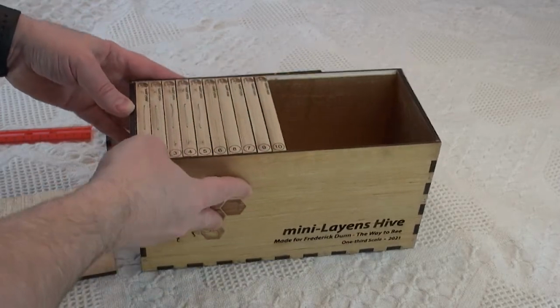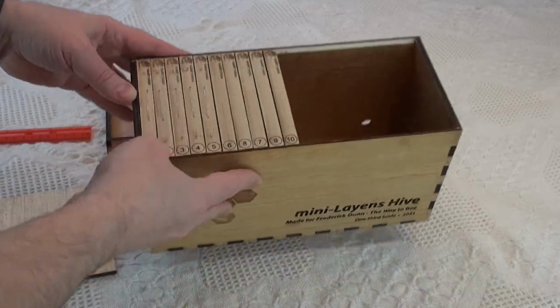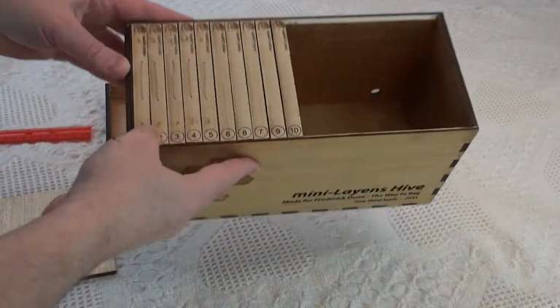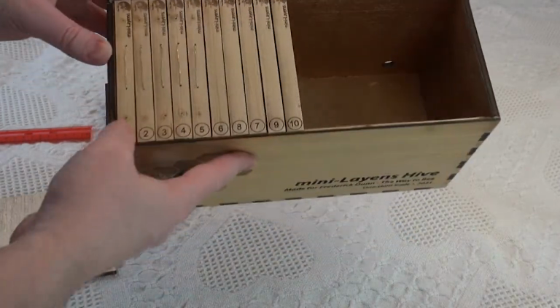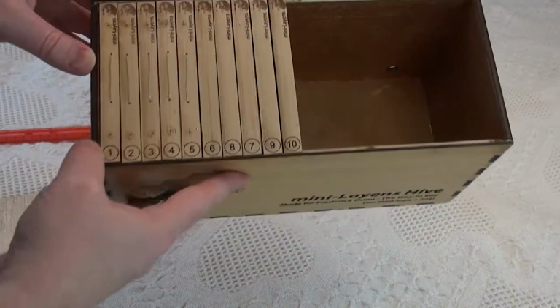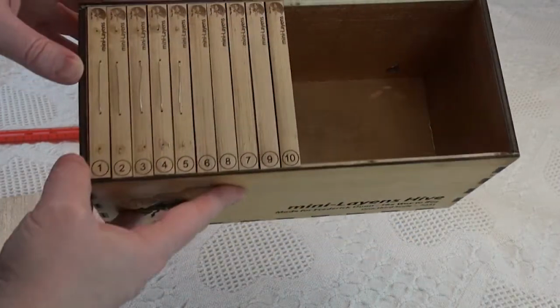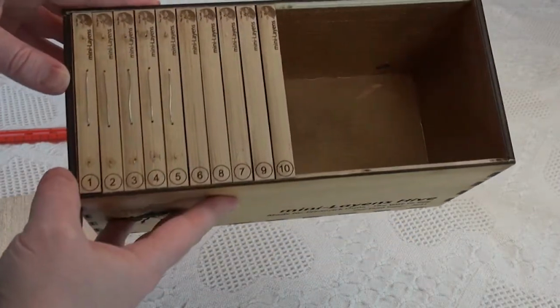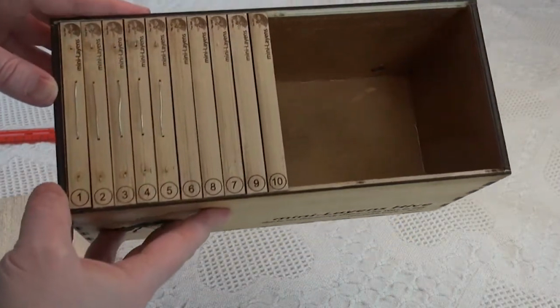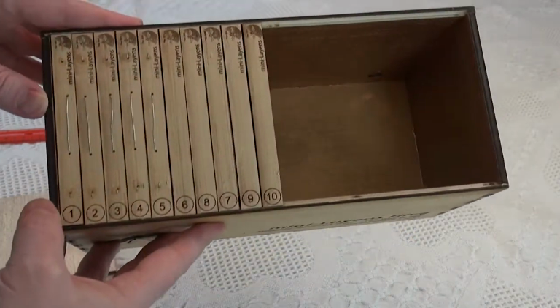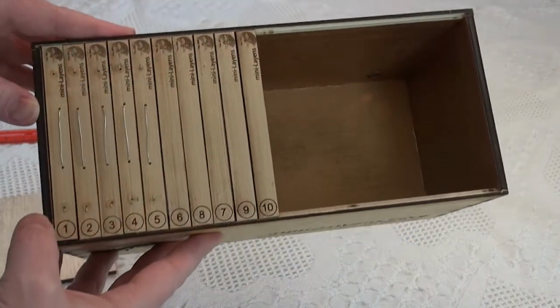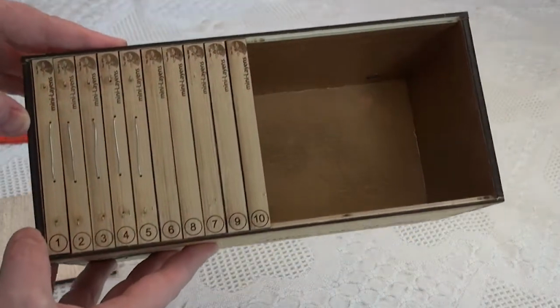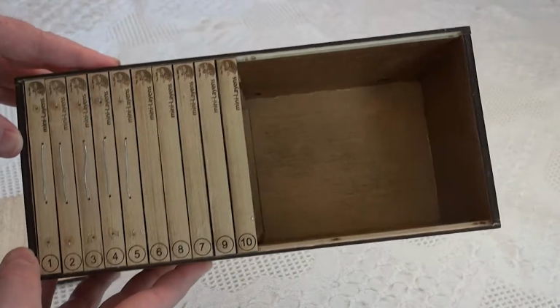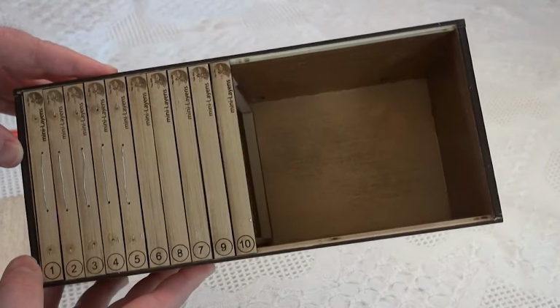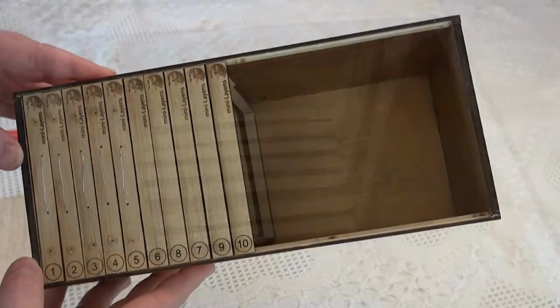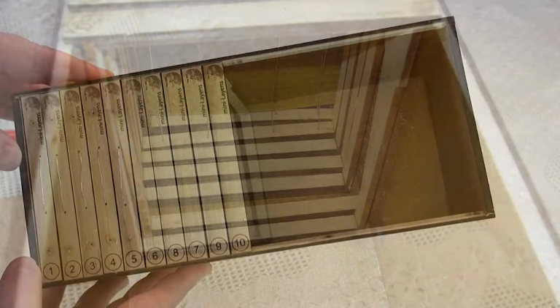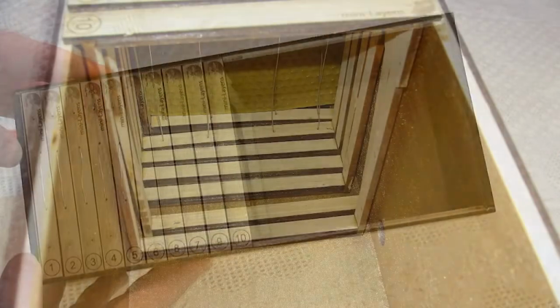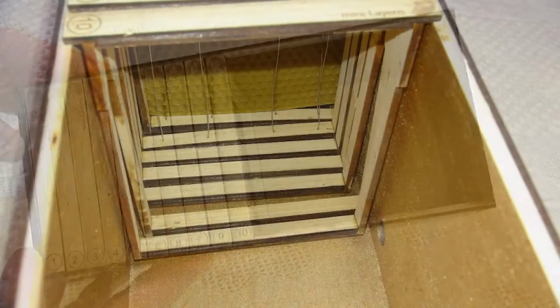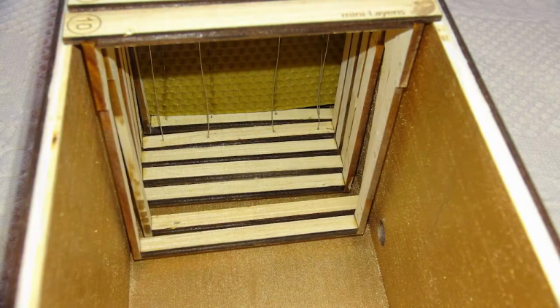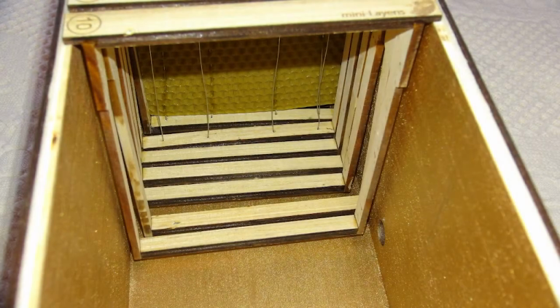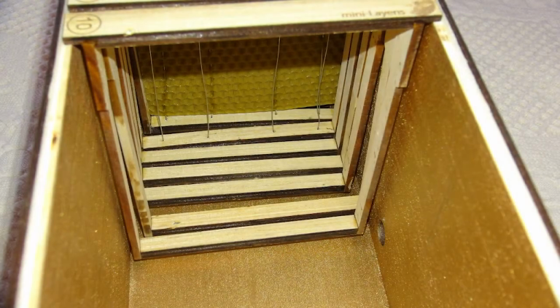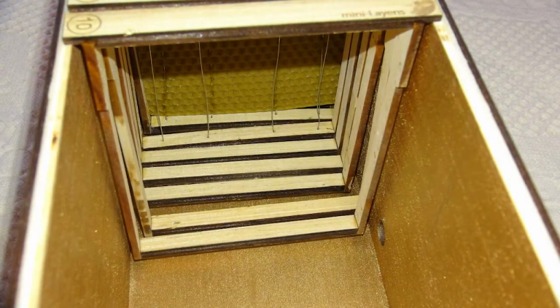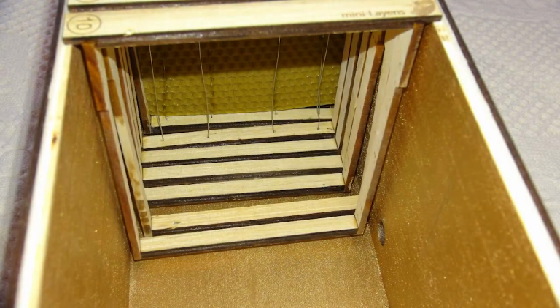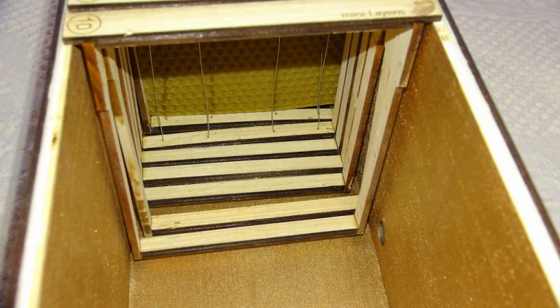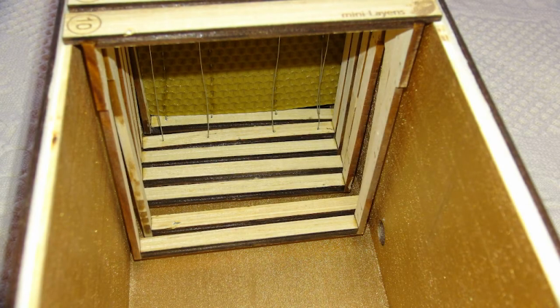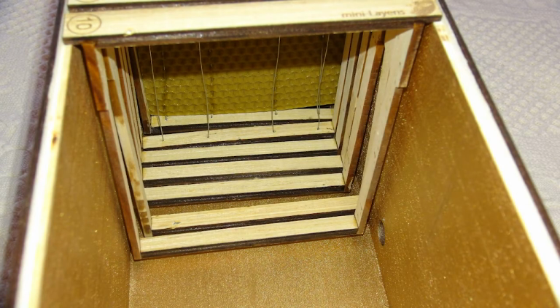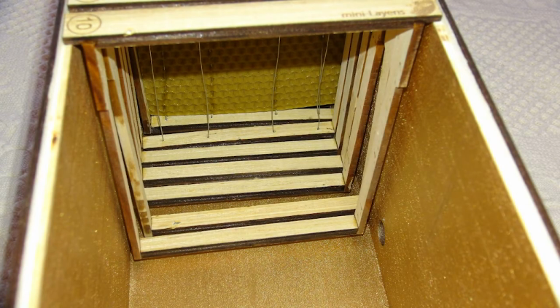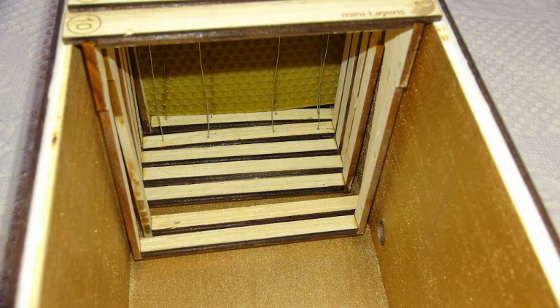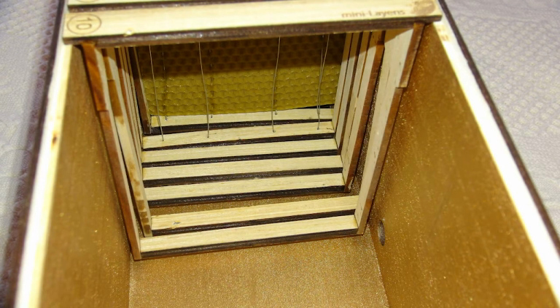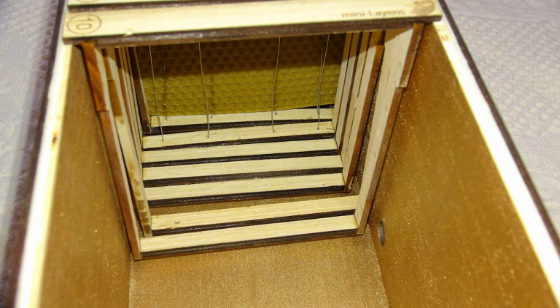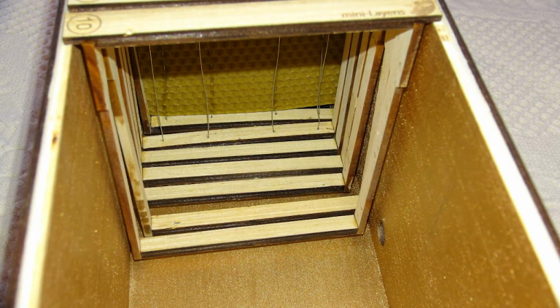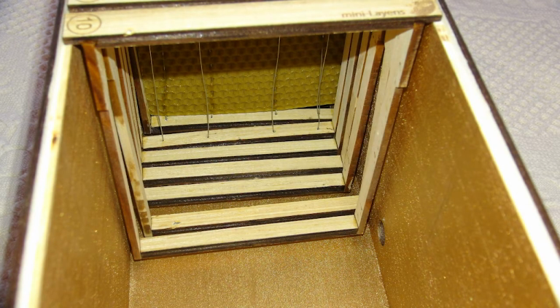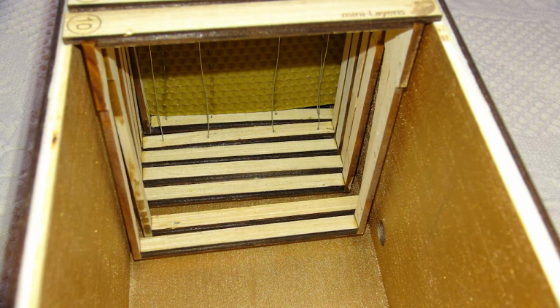So we take a little close-up inside. This will give you a shot of what the inside looks like from the bees' perspective.